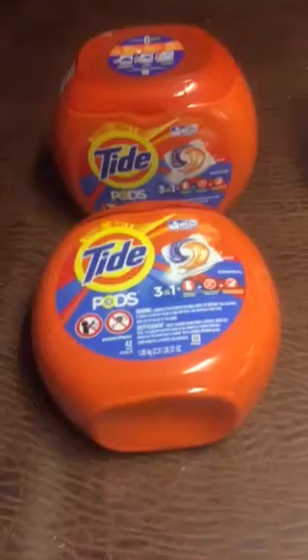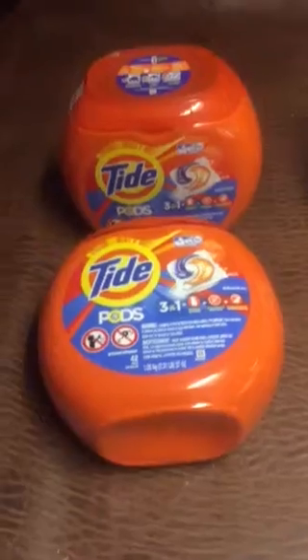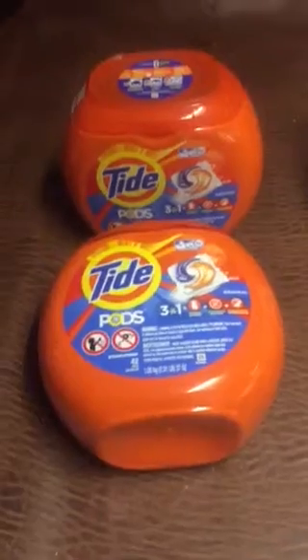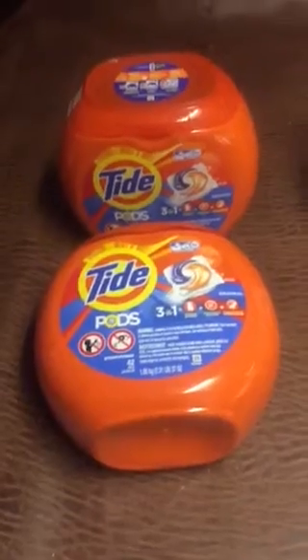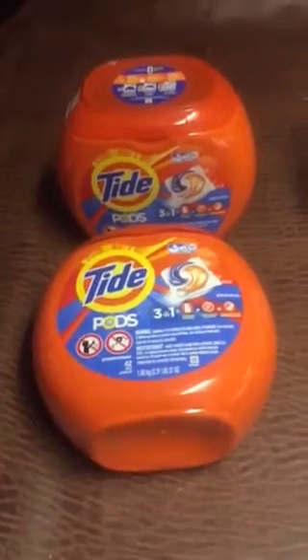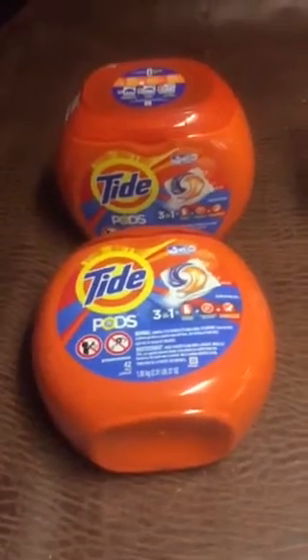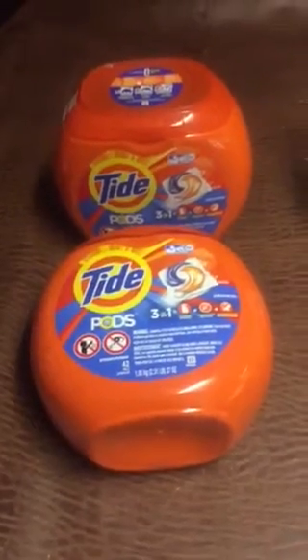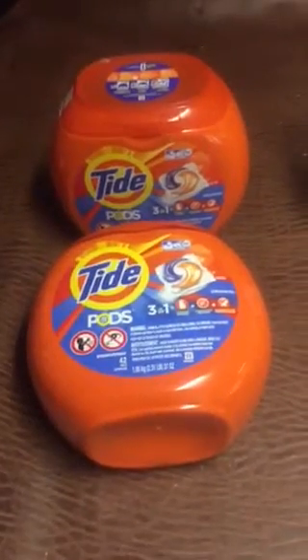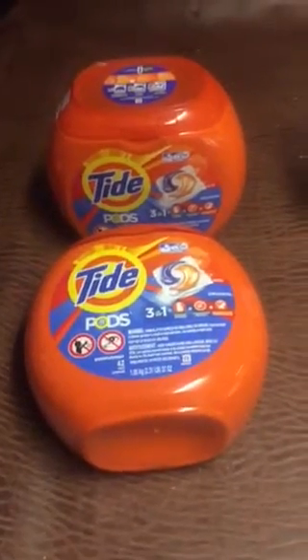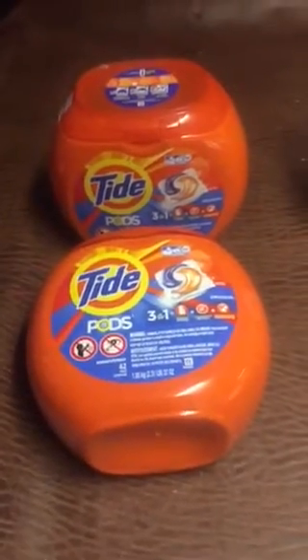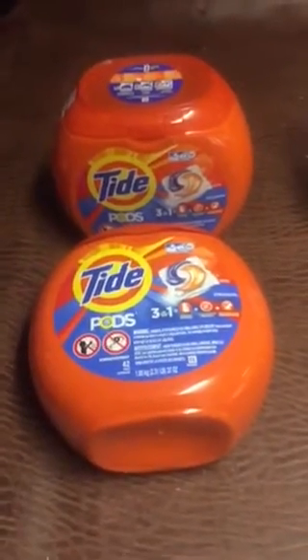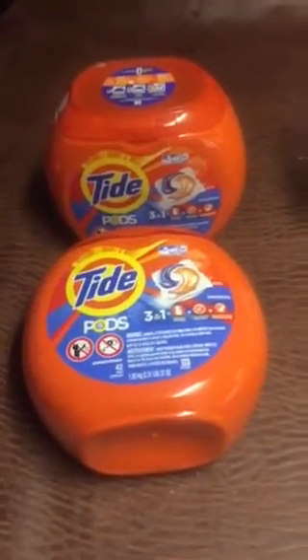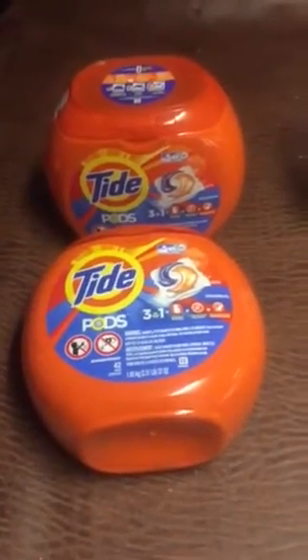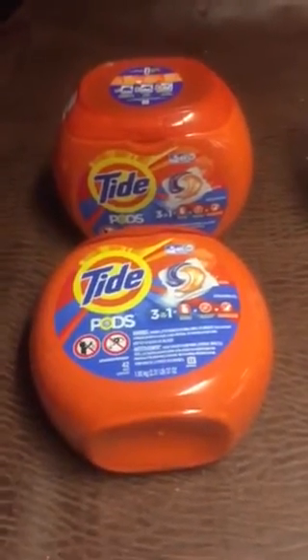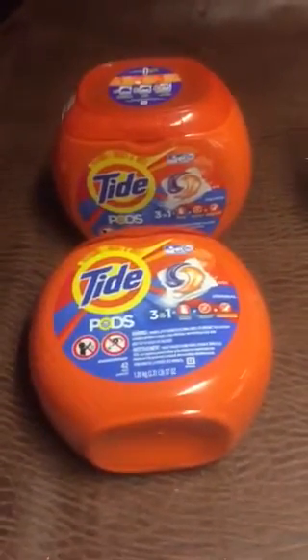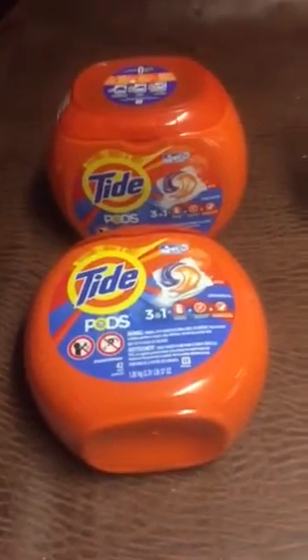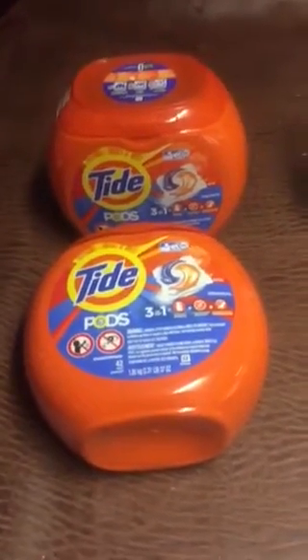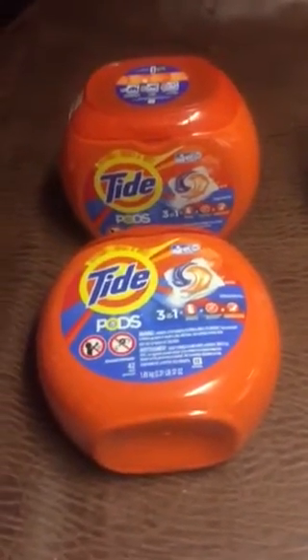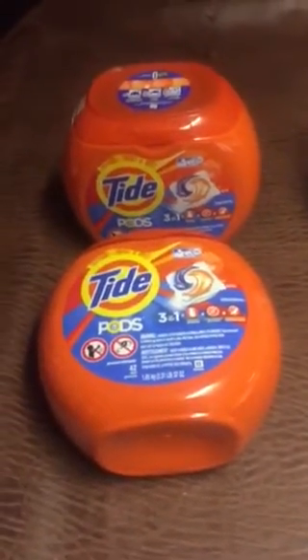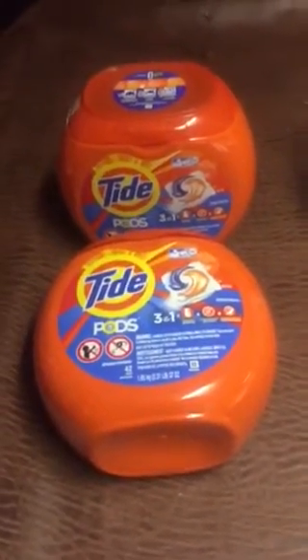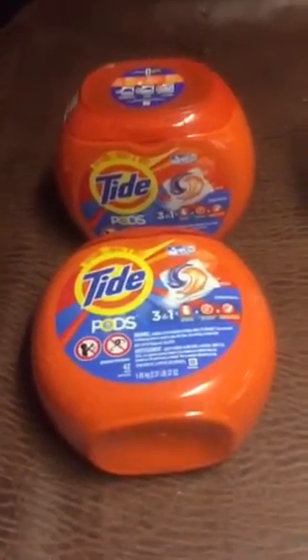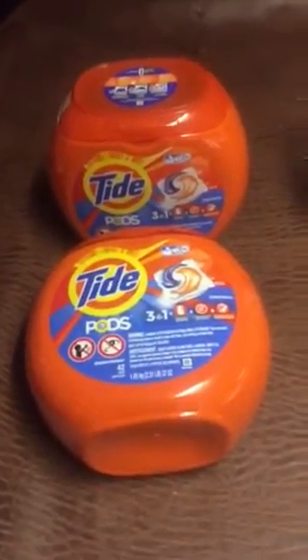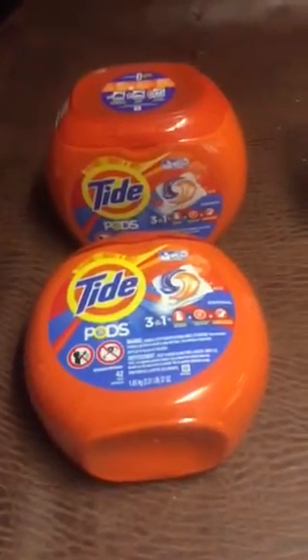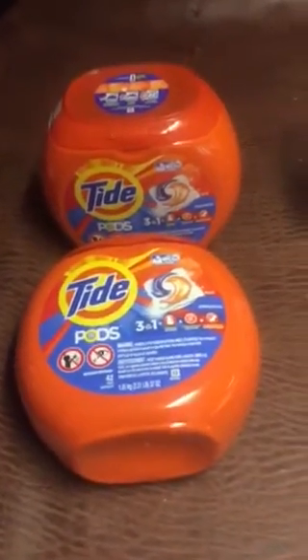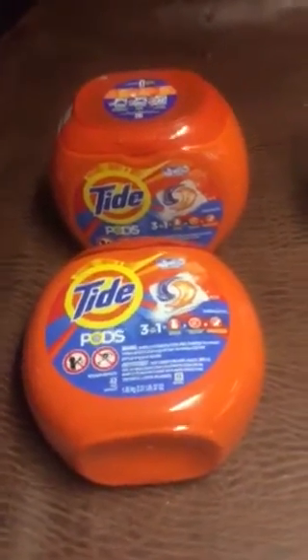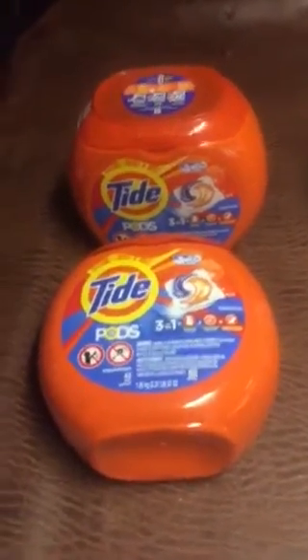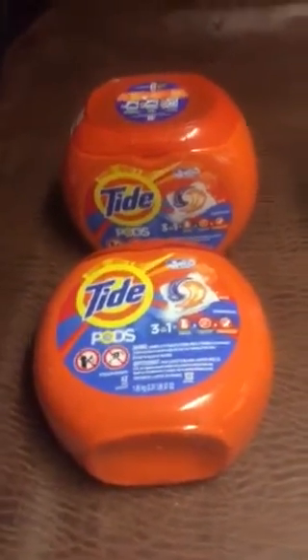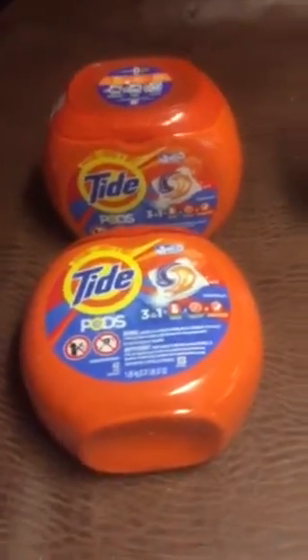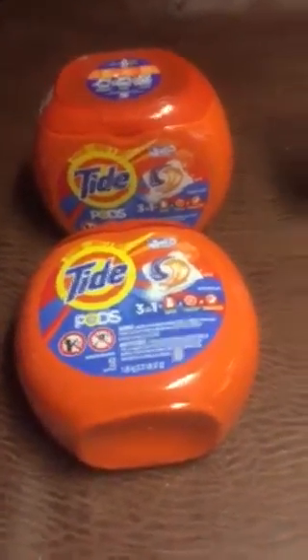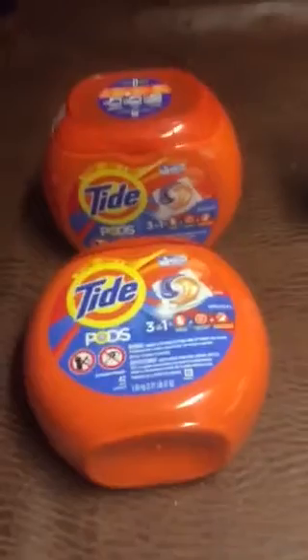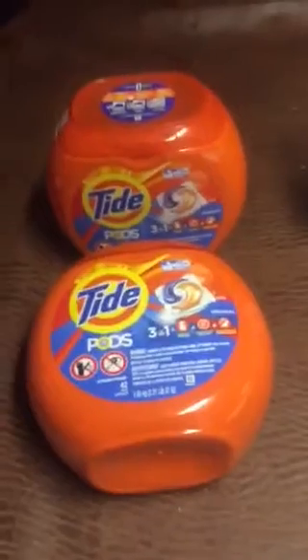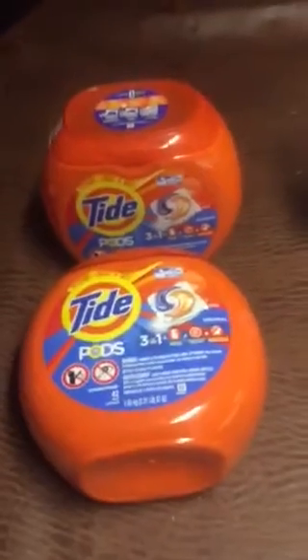Hey guys, 12 and GM here. Really quick deals over at Target this week, so let's get right into it.